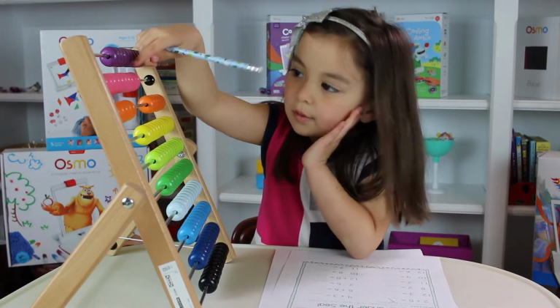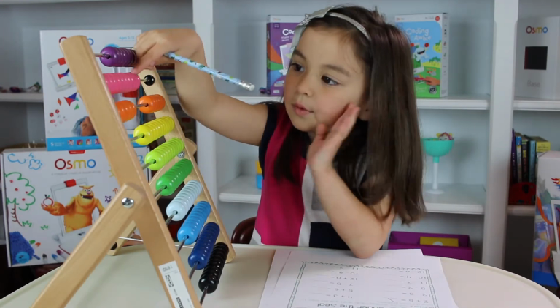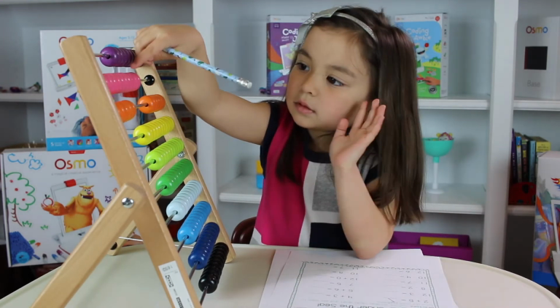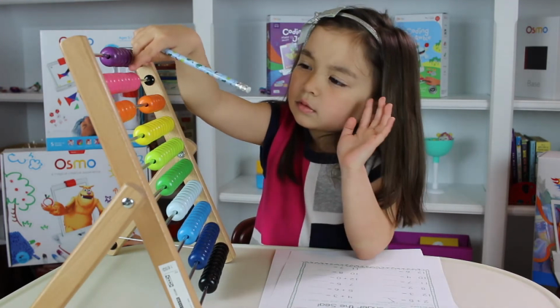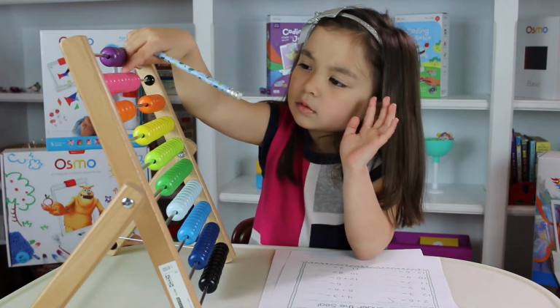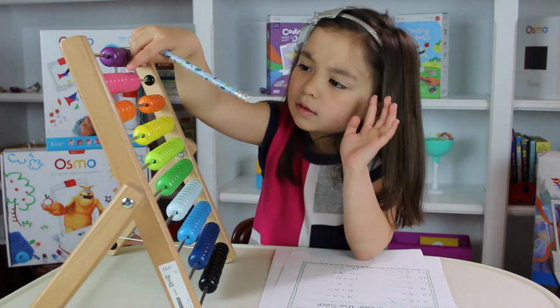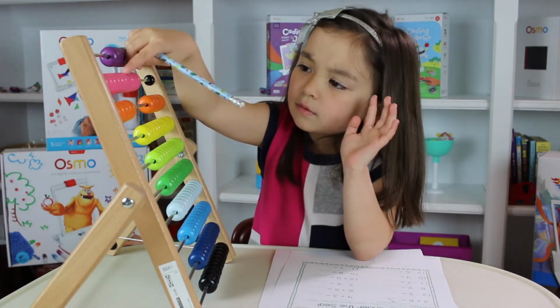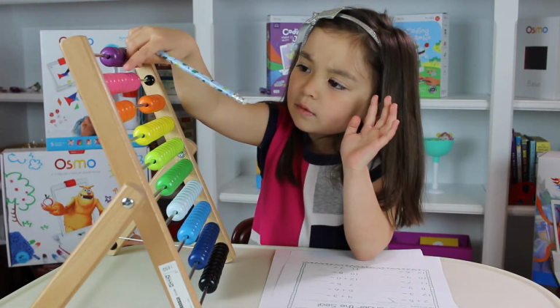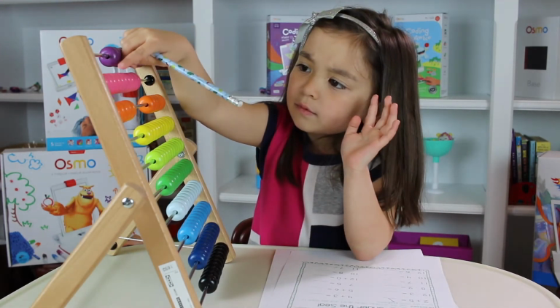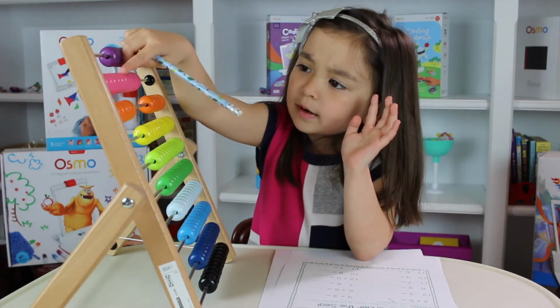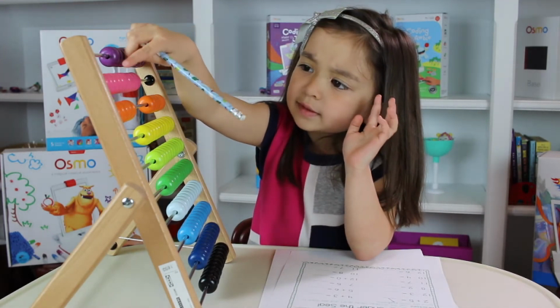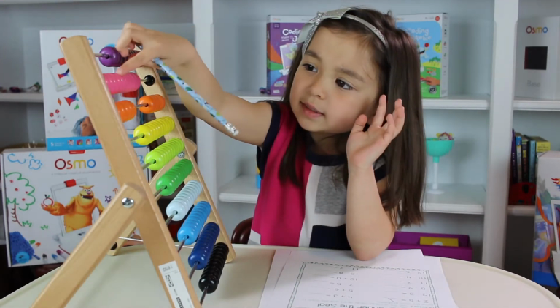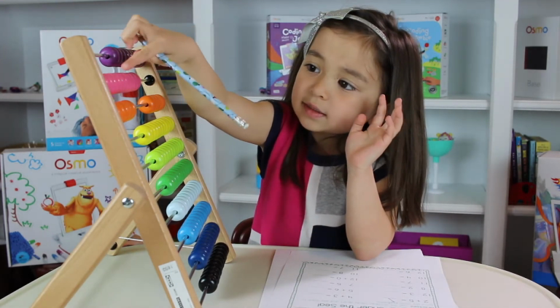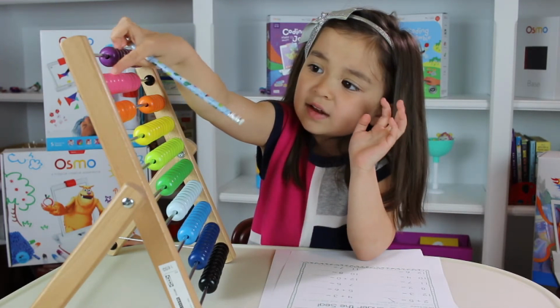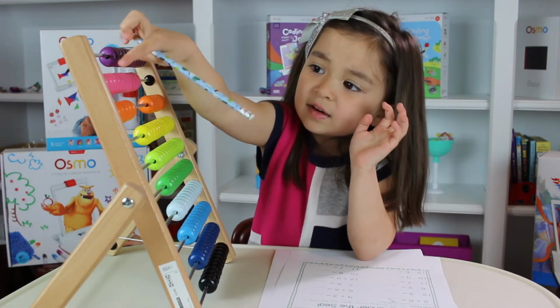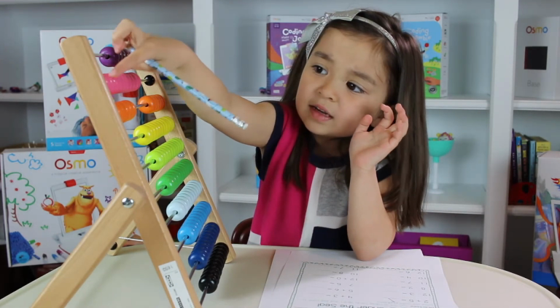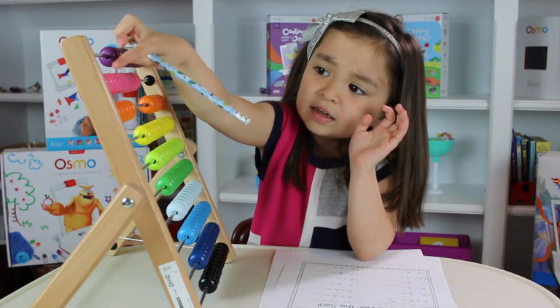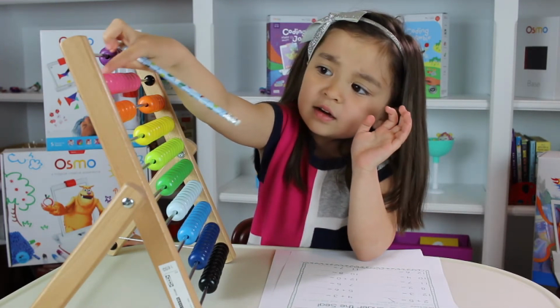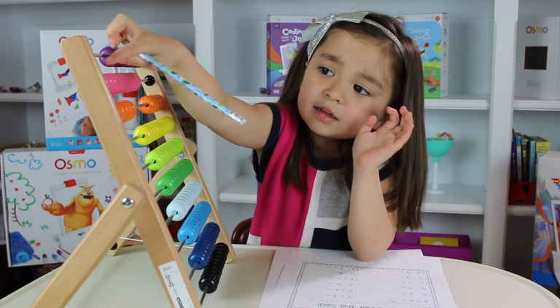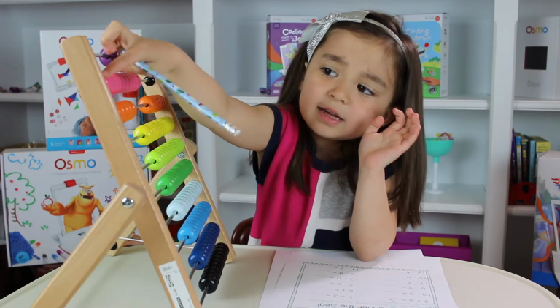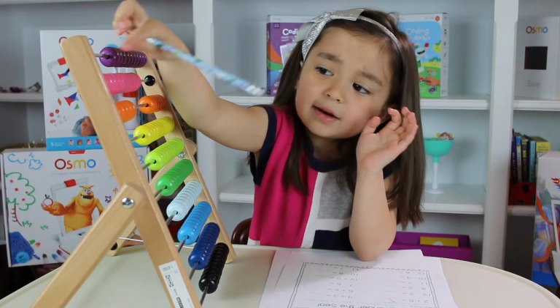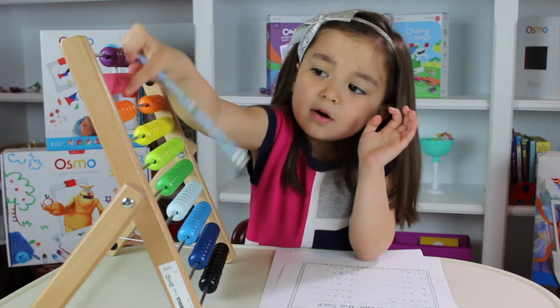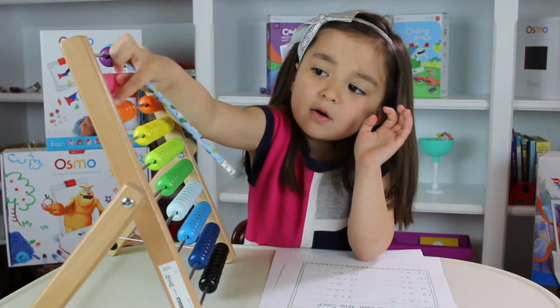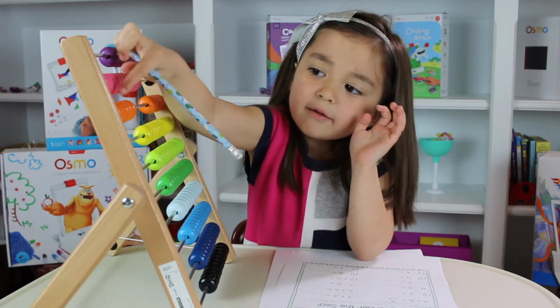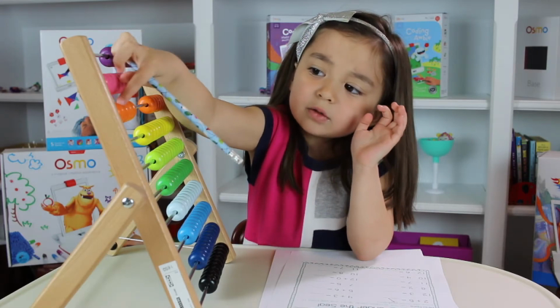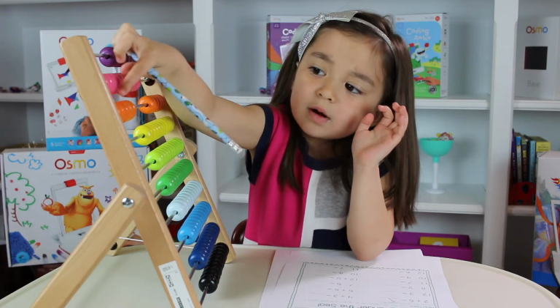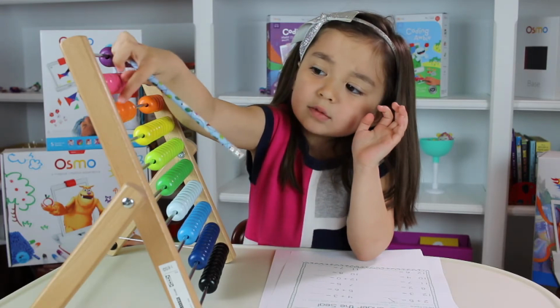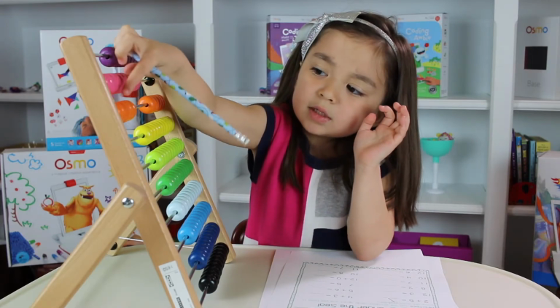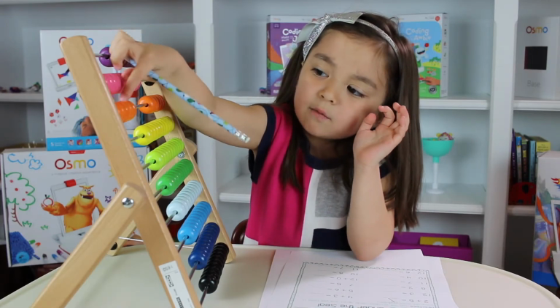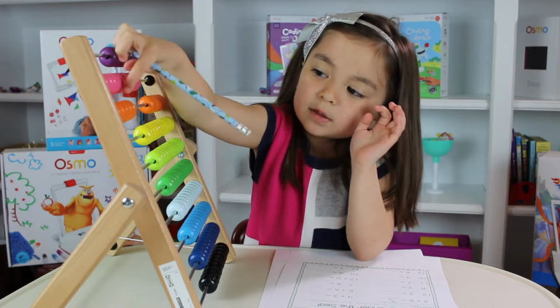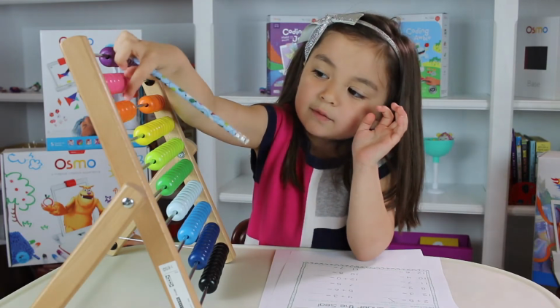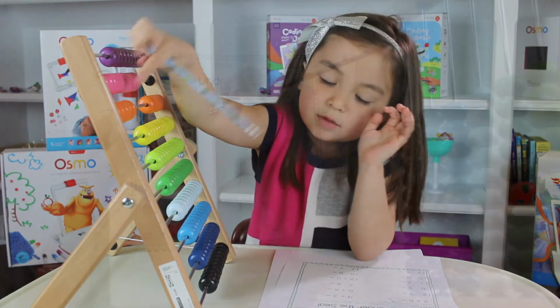One, two, three, four, five, six, seven, eight, nine, ten, eleven, twelve, thirteen, fourteen, fifteen.